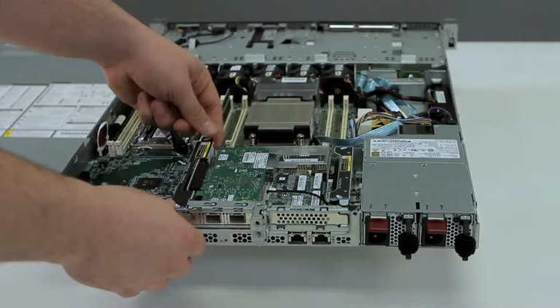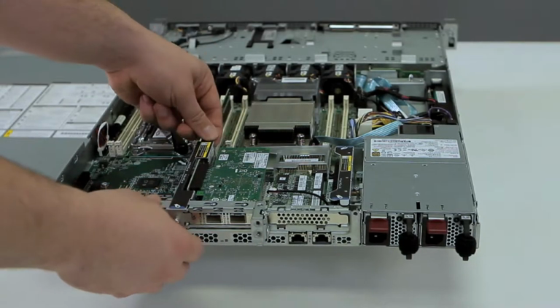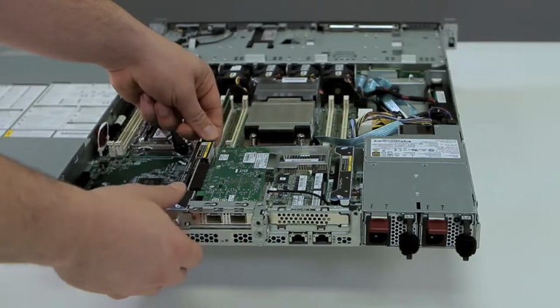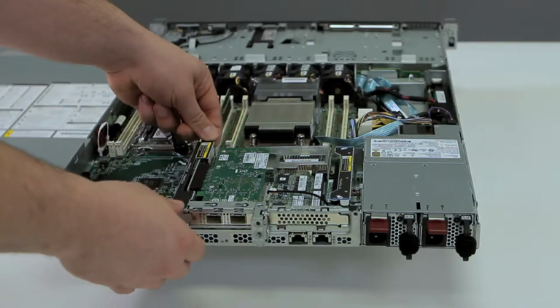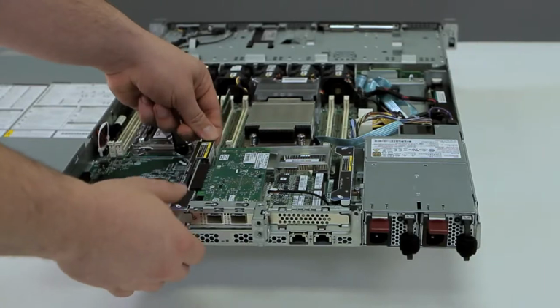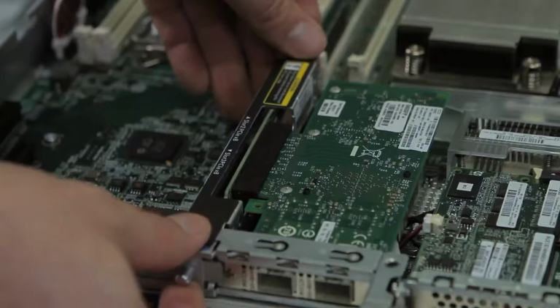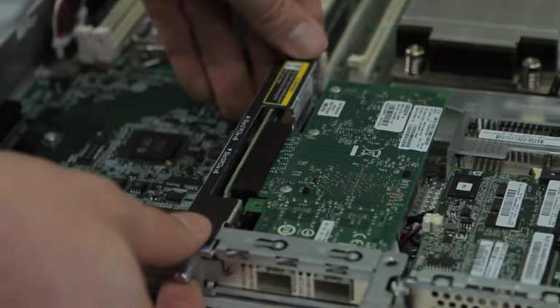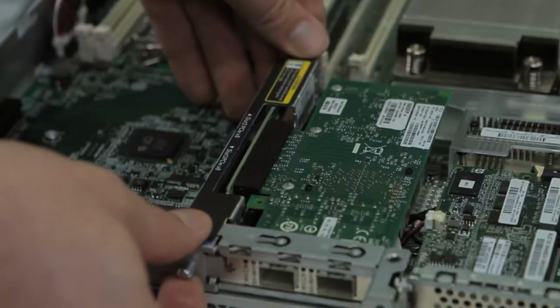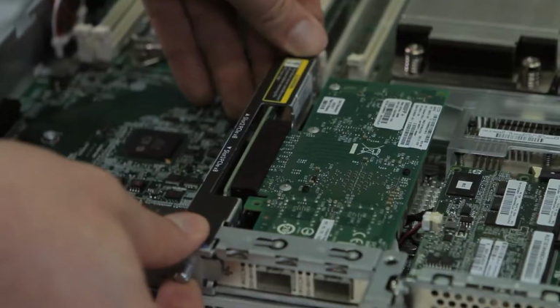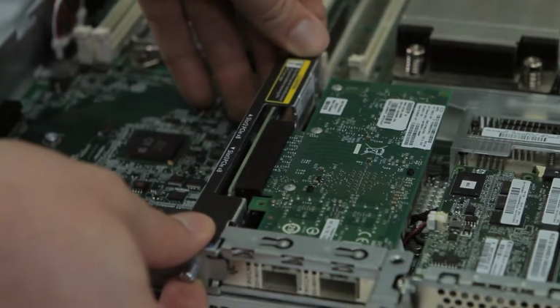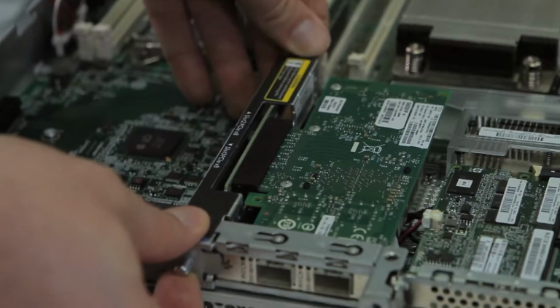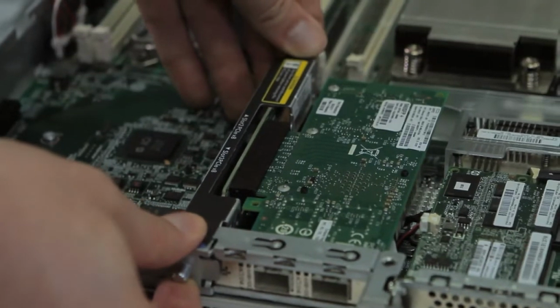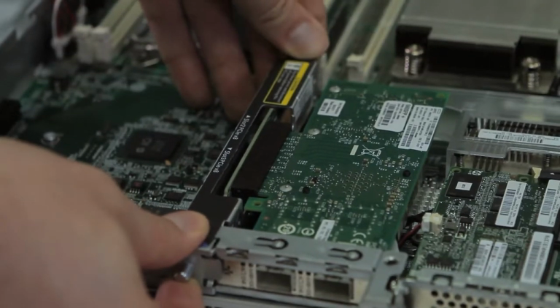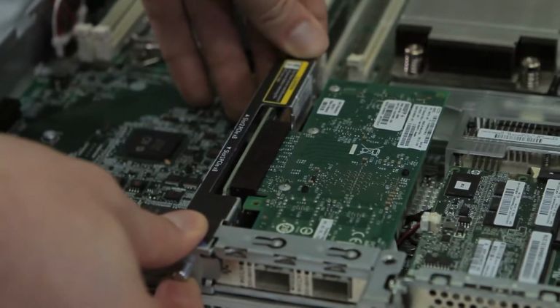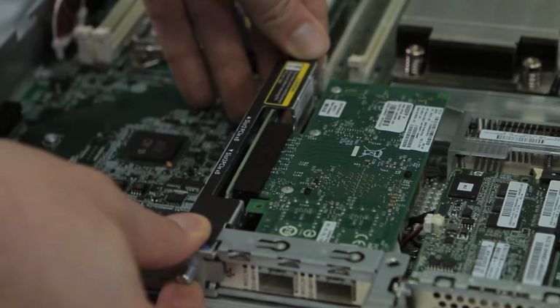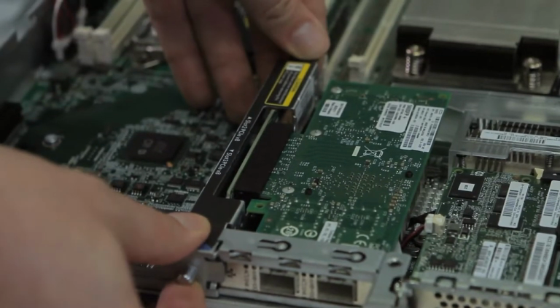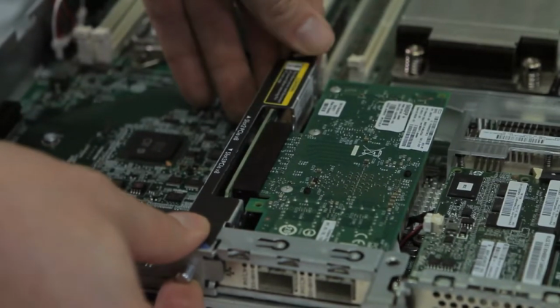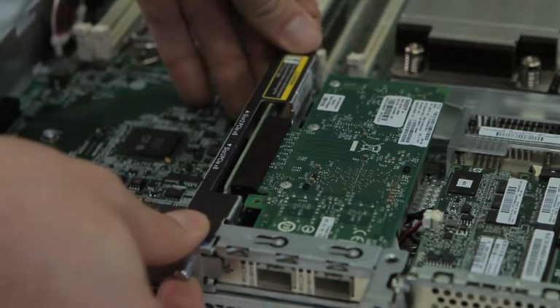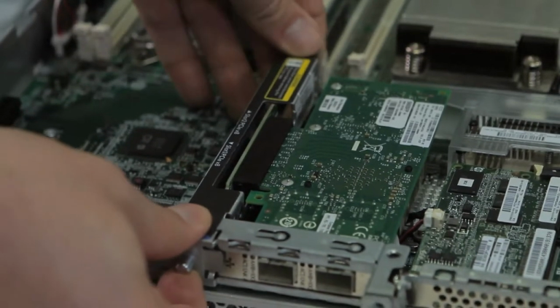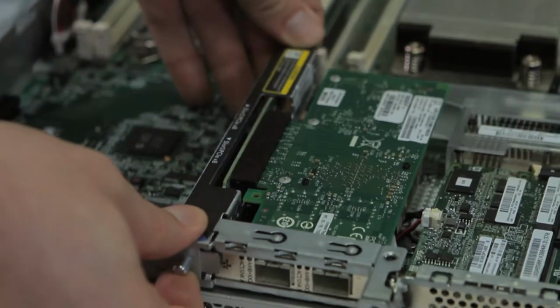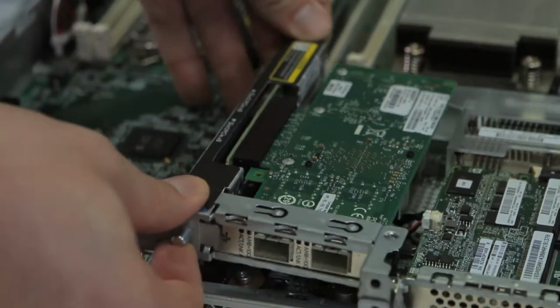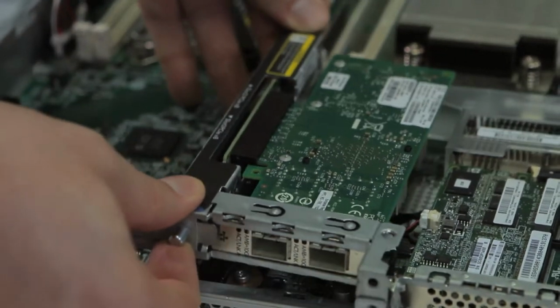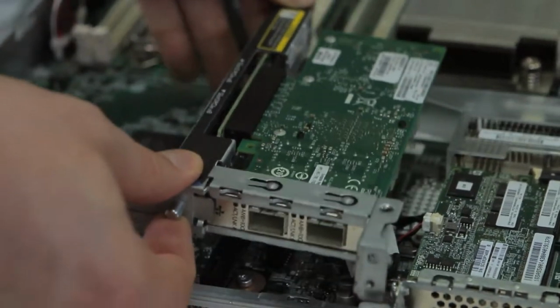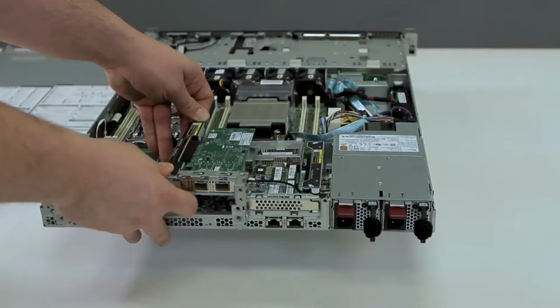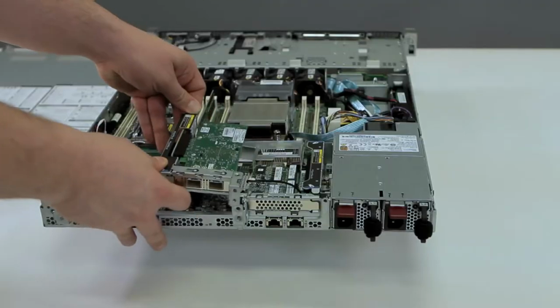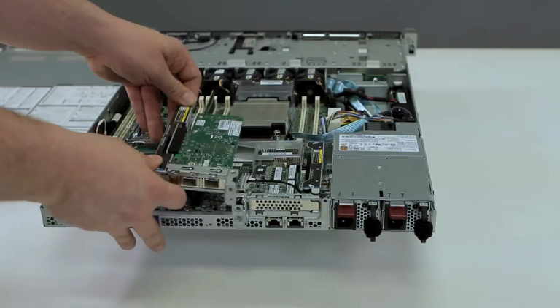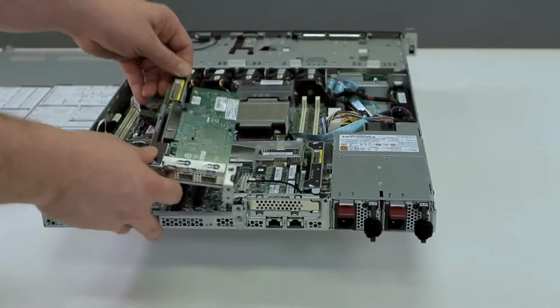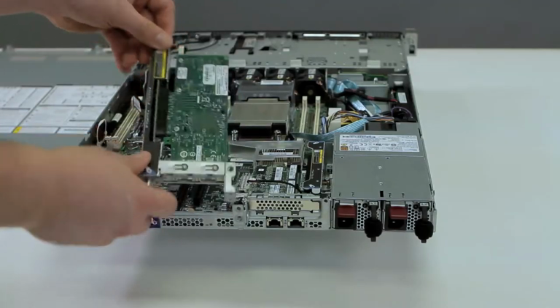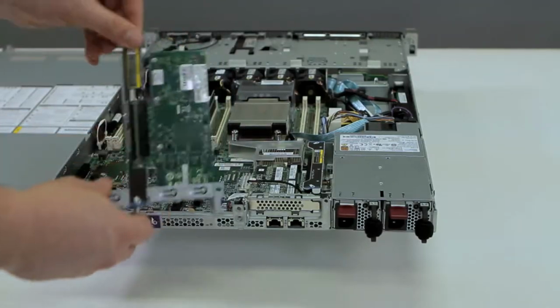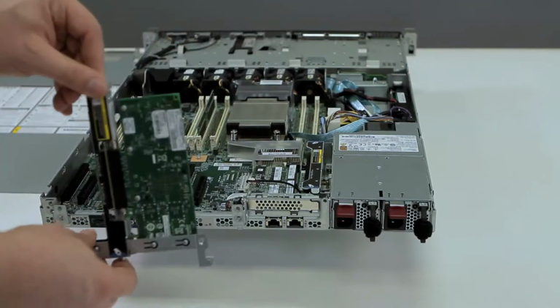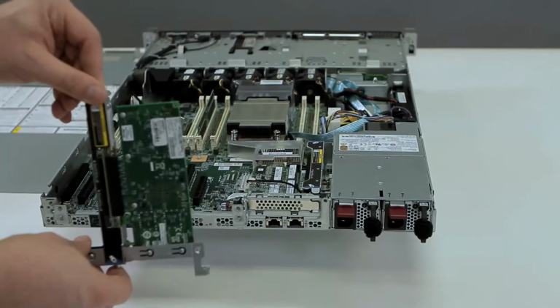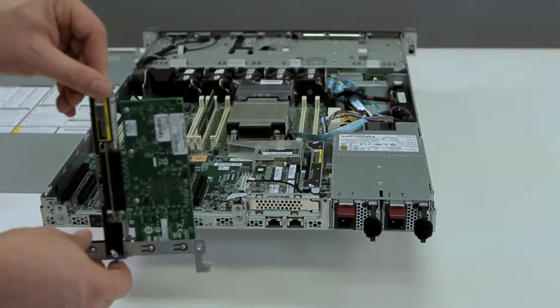To remove the riser, simply pull up on the blue tabs to remove the riser.